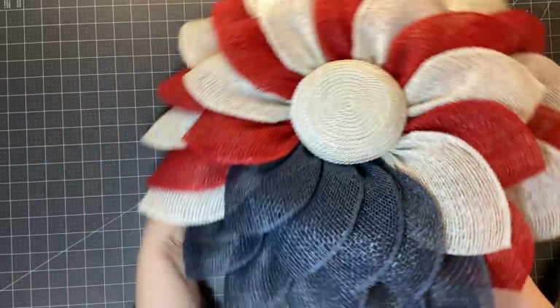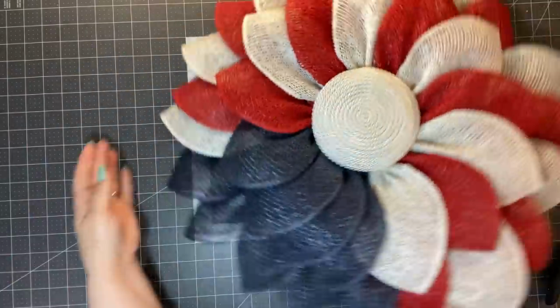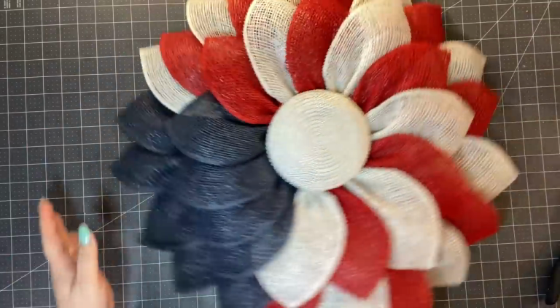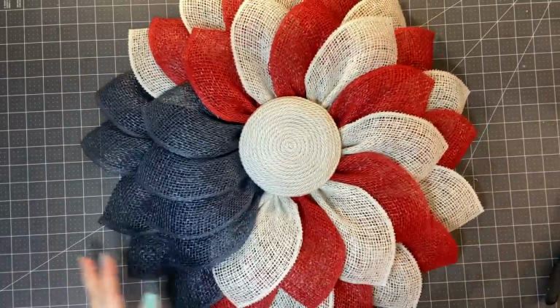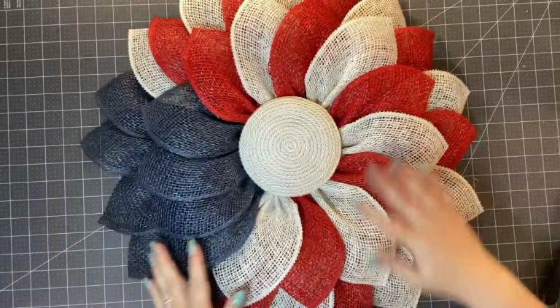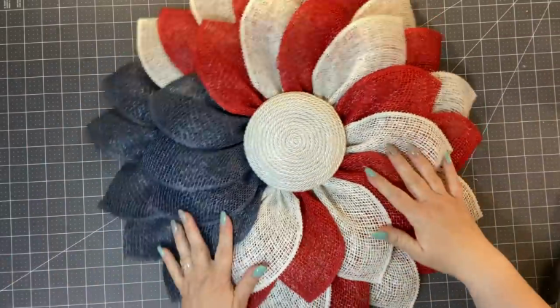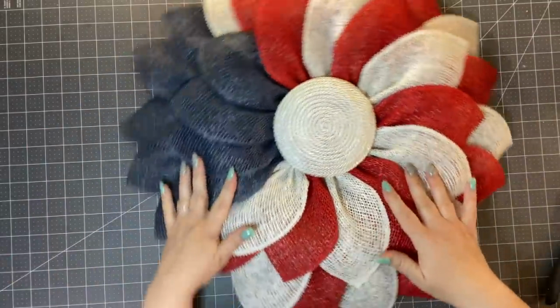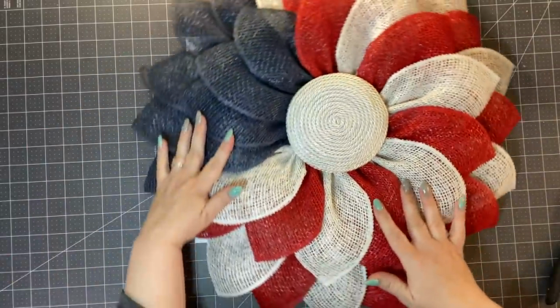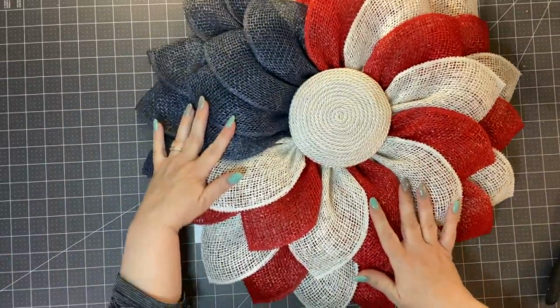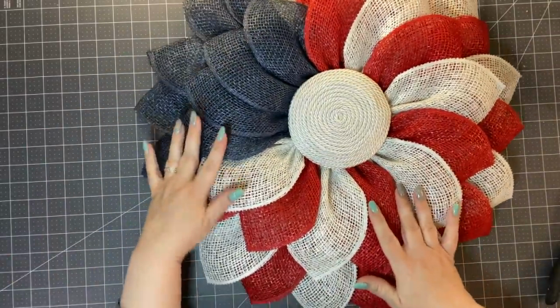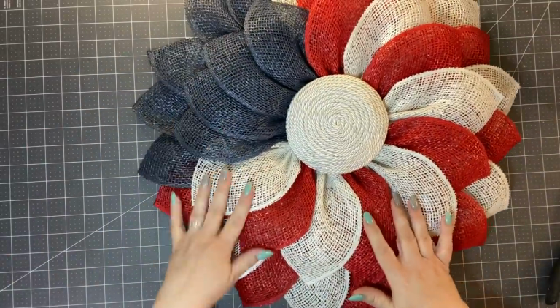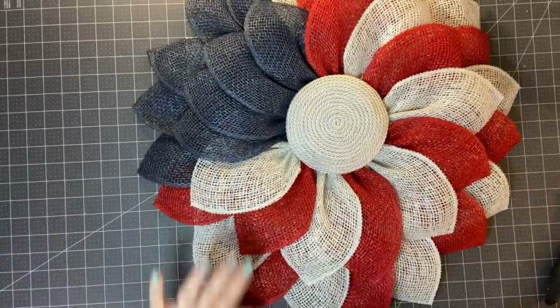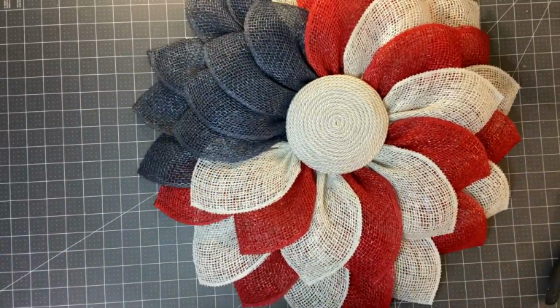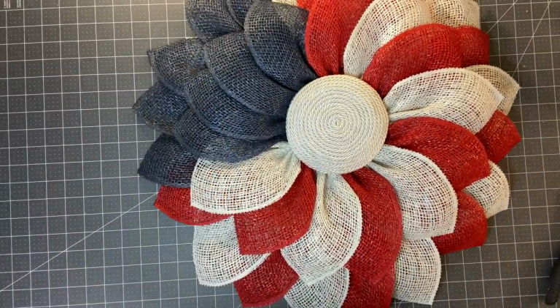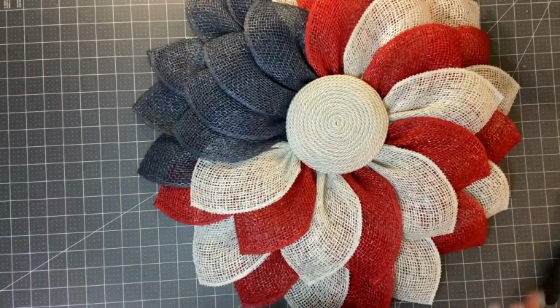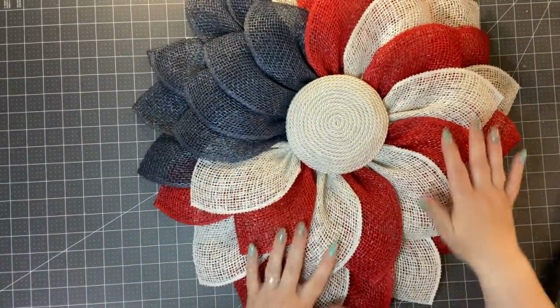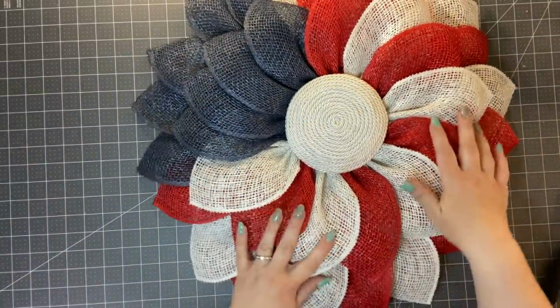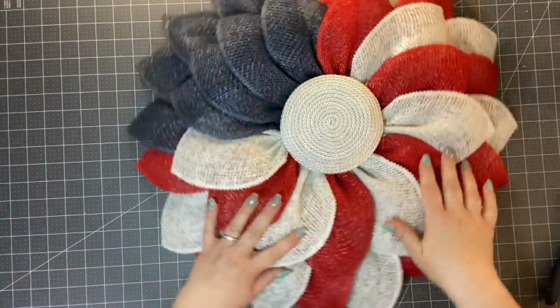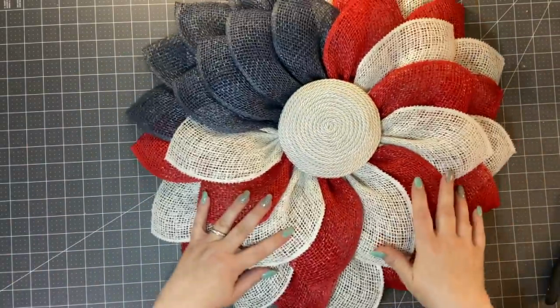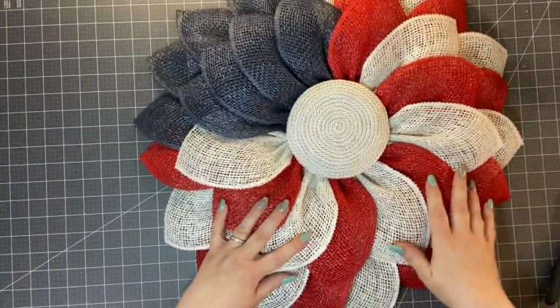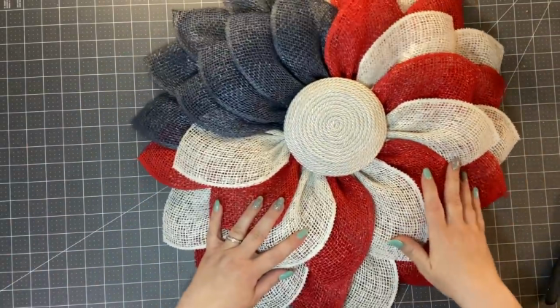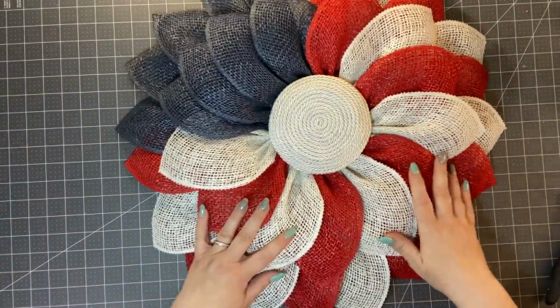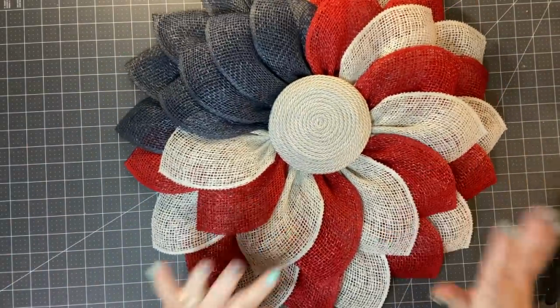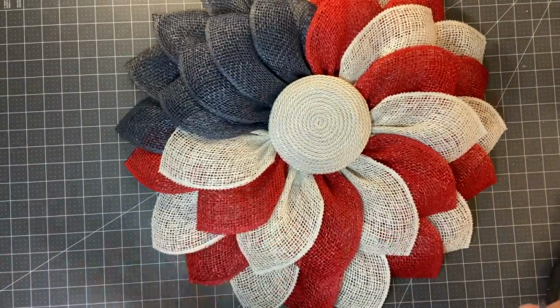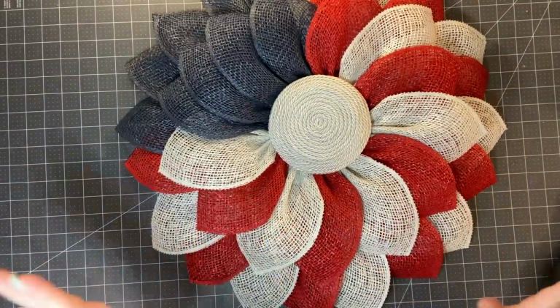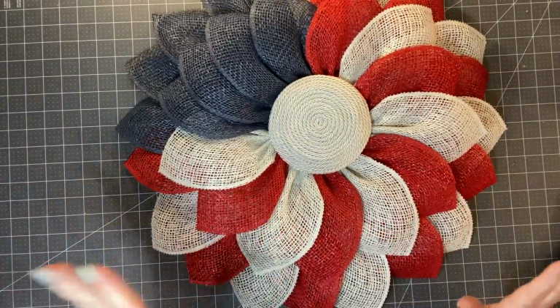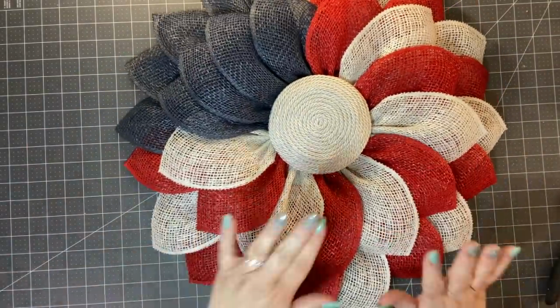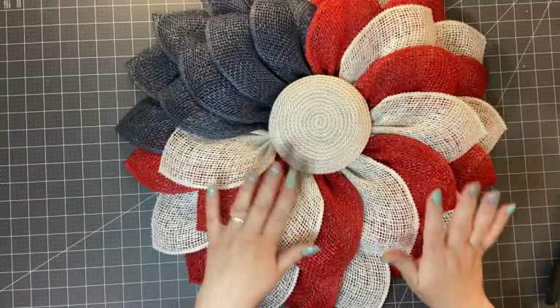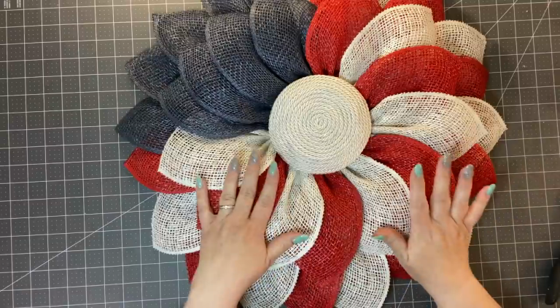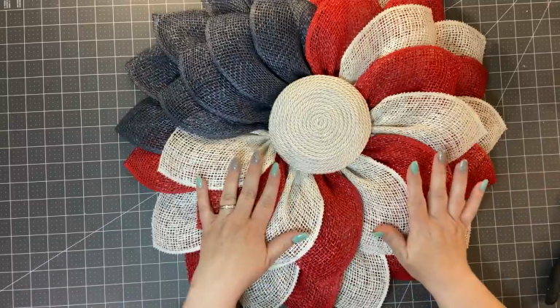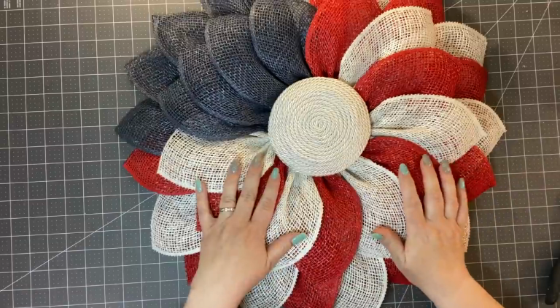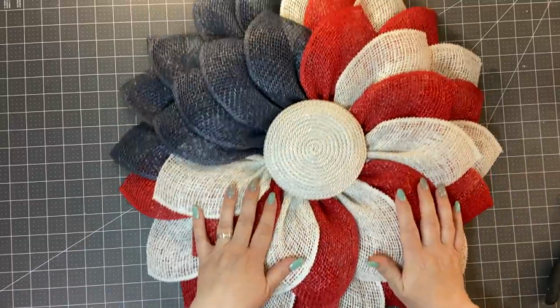Let's look at it. At this point you could just leave it like it is — there you go, you've got your American flag wreath.